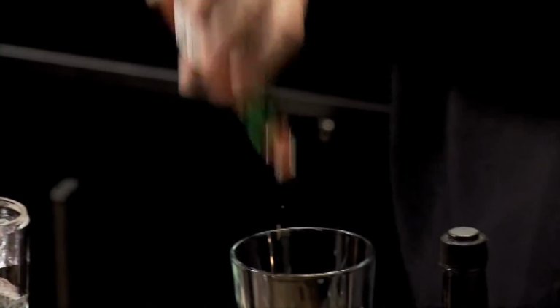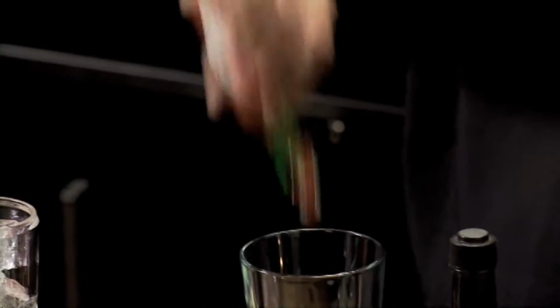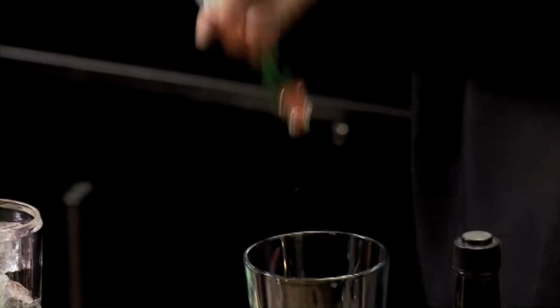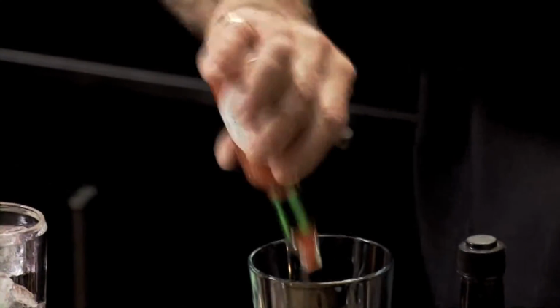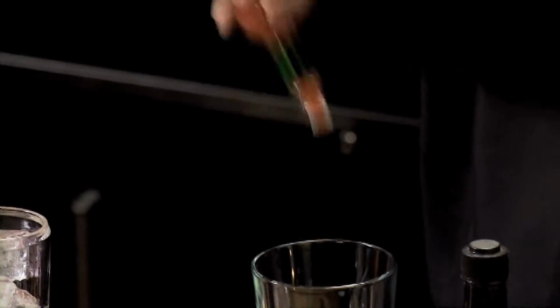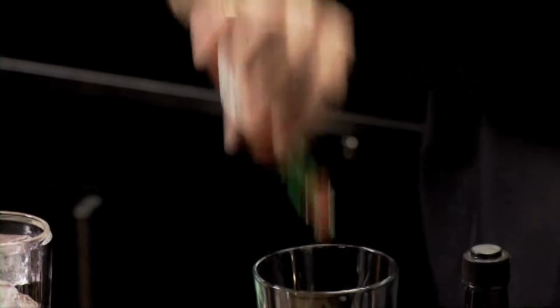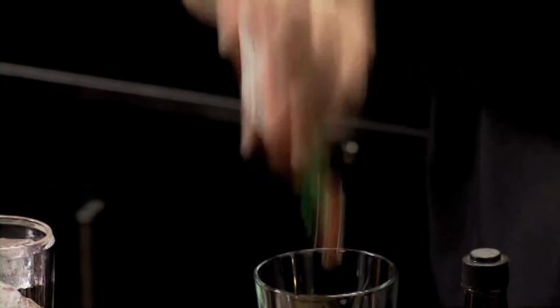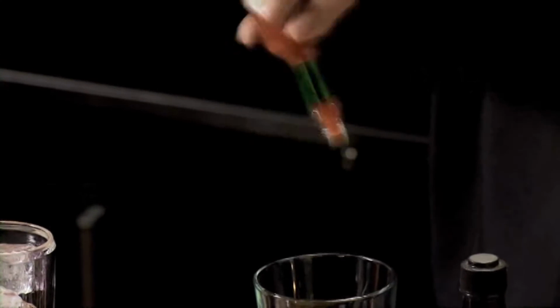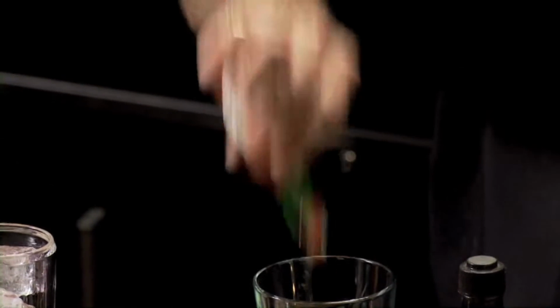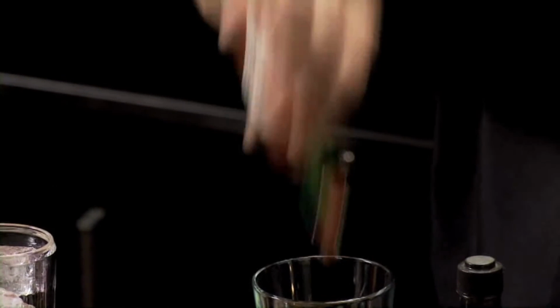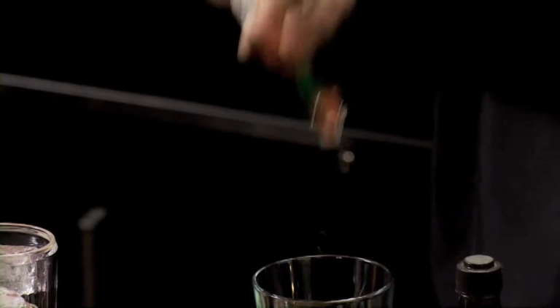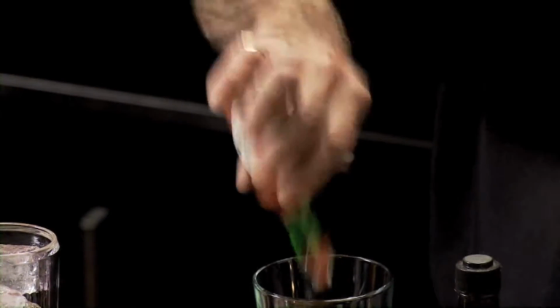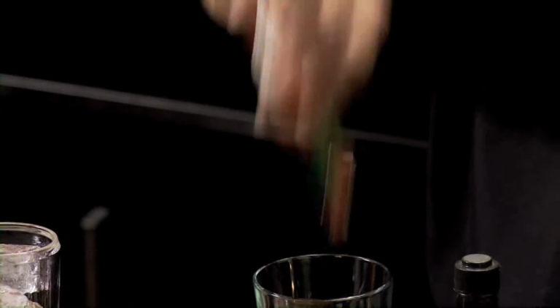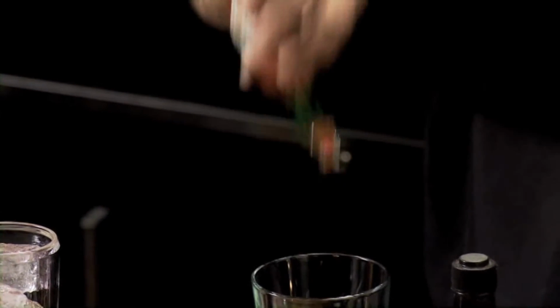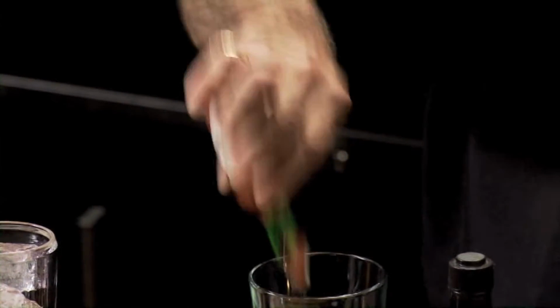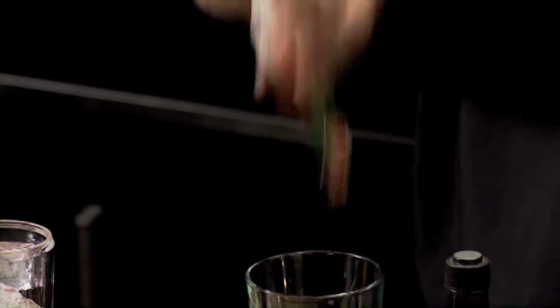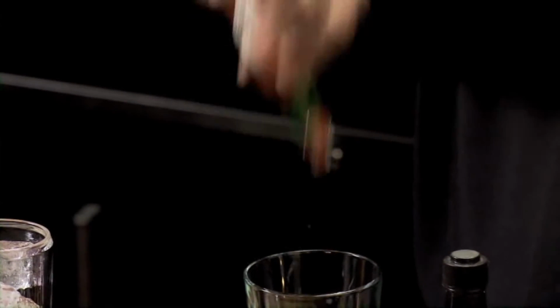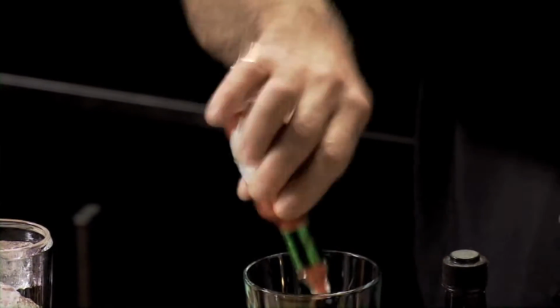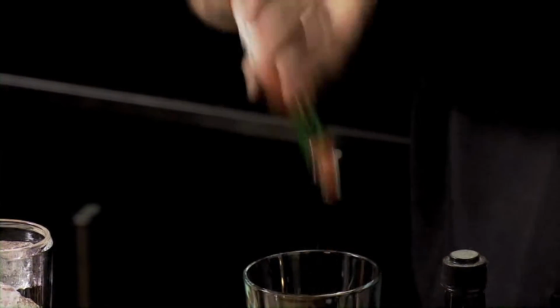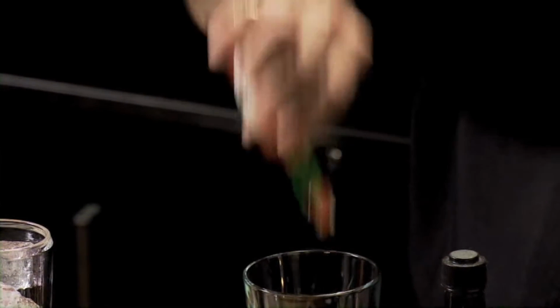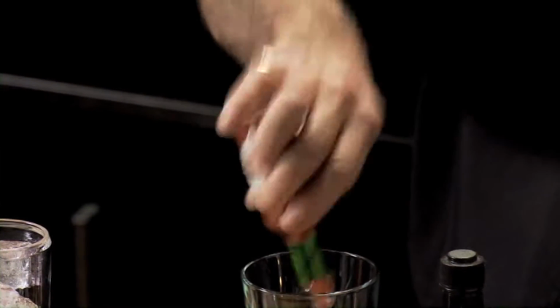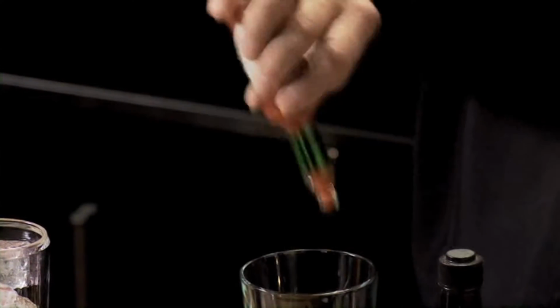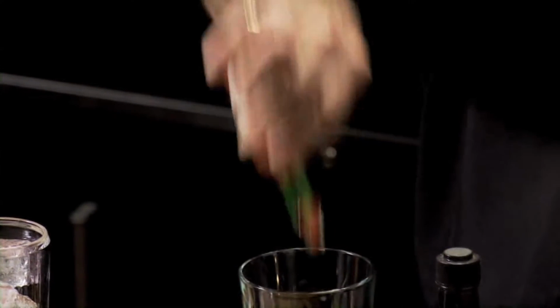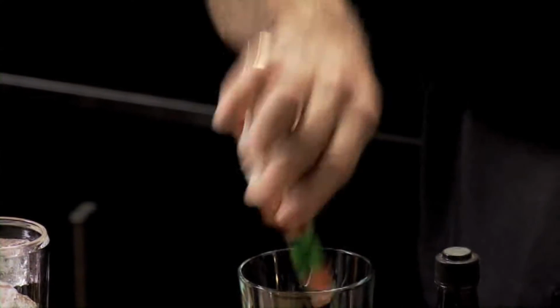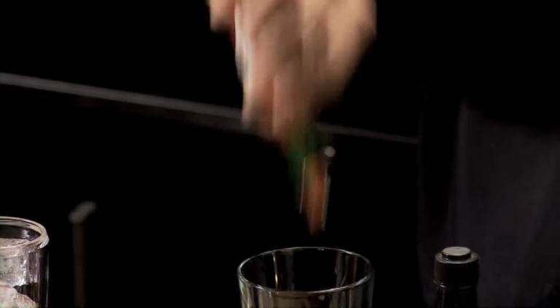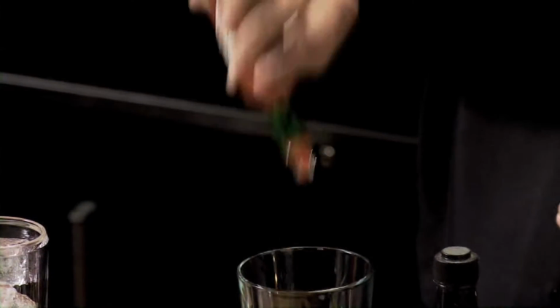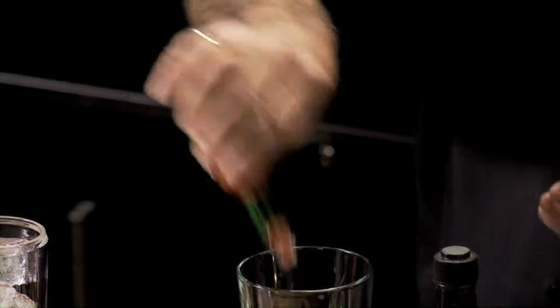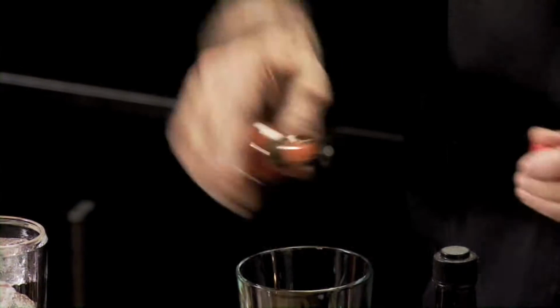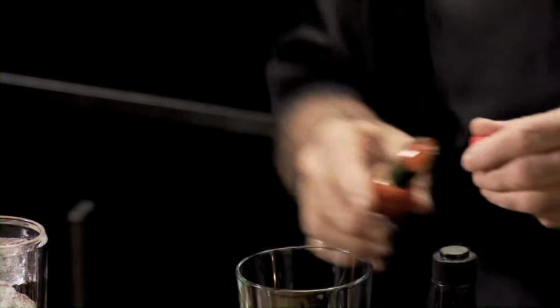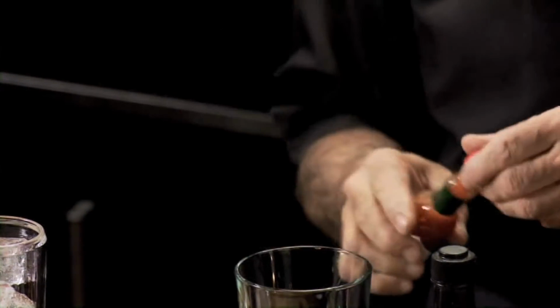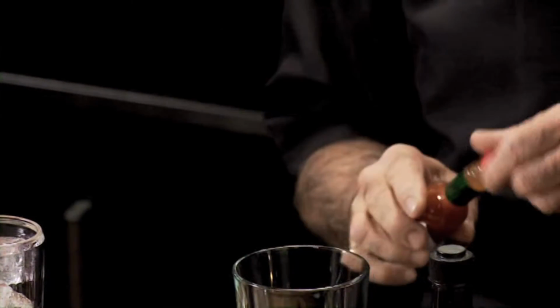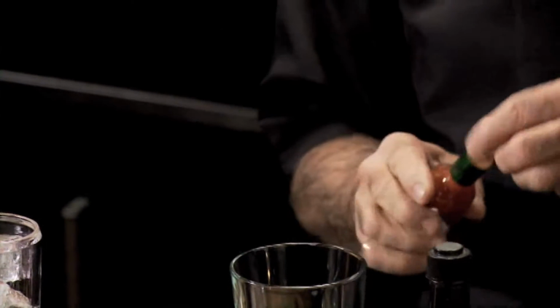We're going to start with an ounce and a half of Absolut Vodka in the bottom of our mixing glass. I'm going to do four dashes of Tabasco — they're coming out slow, so I'm going to do a little bit more.